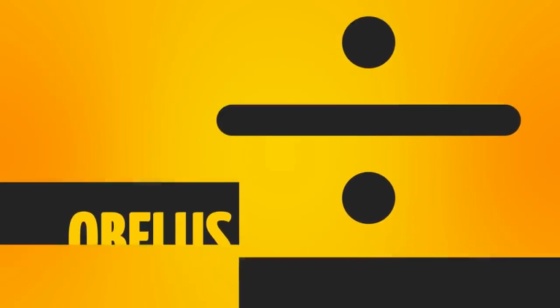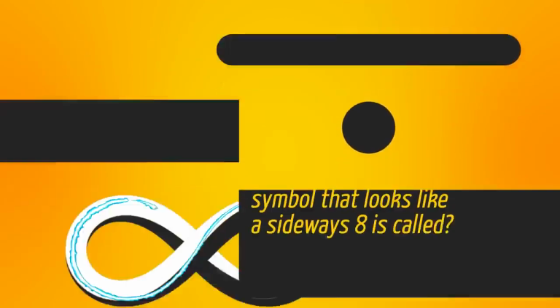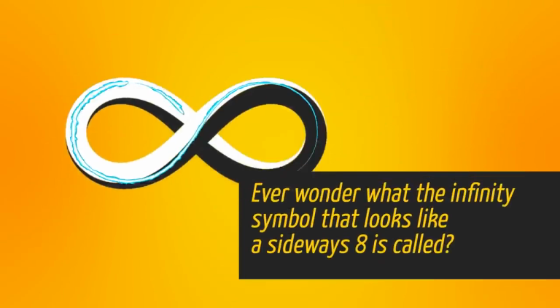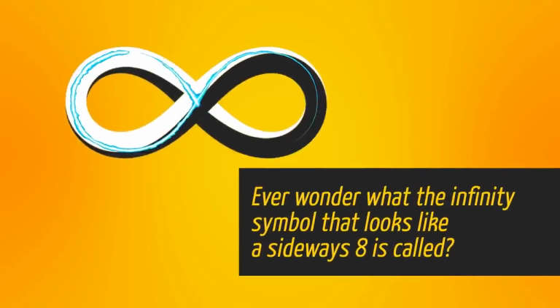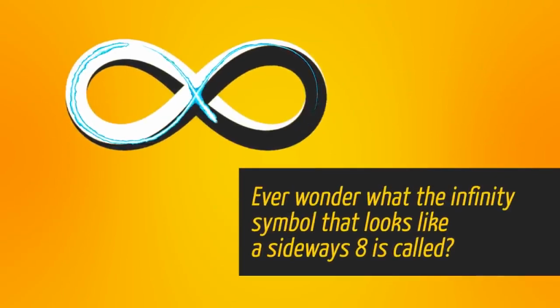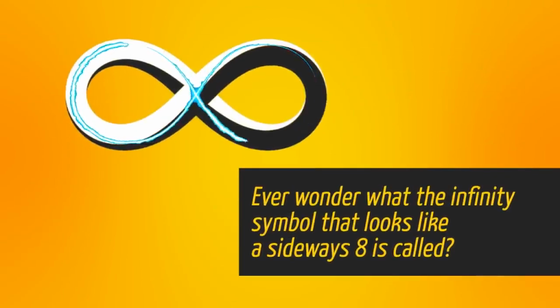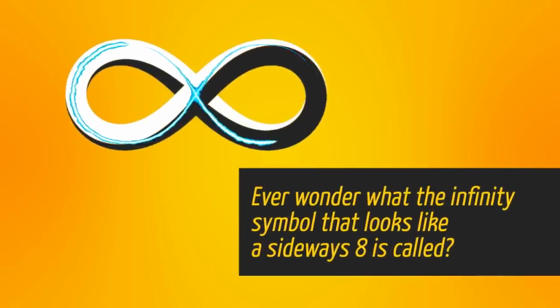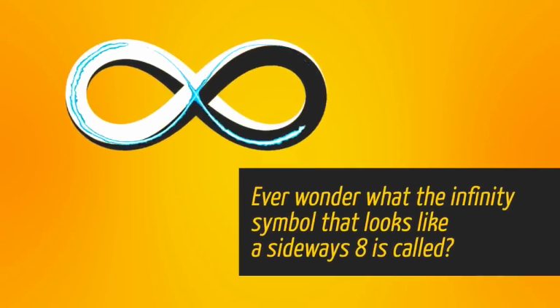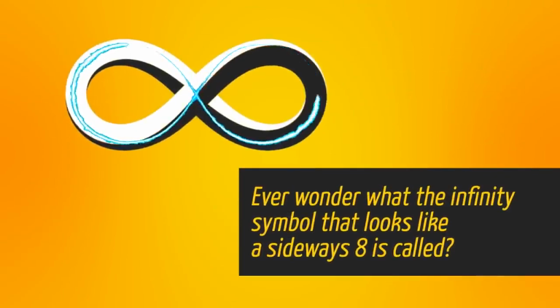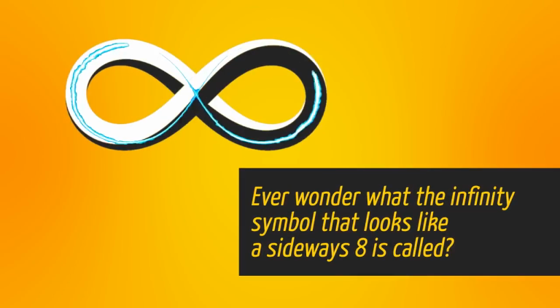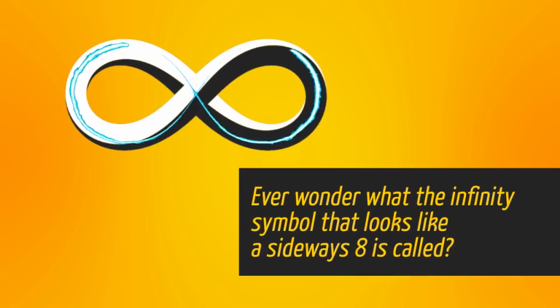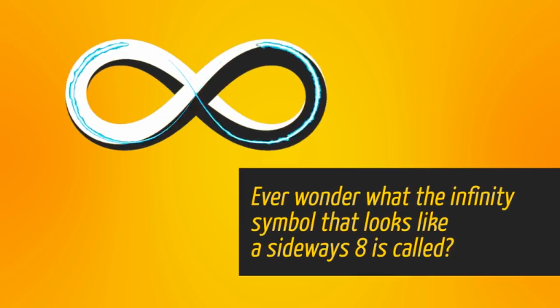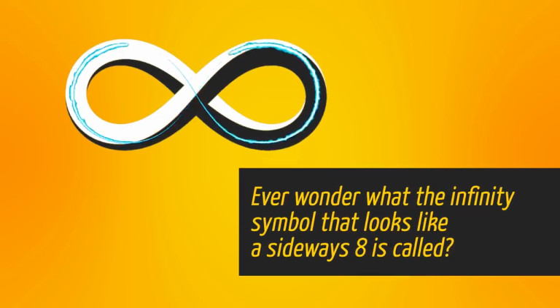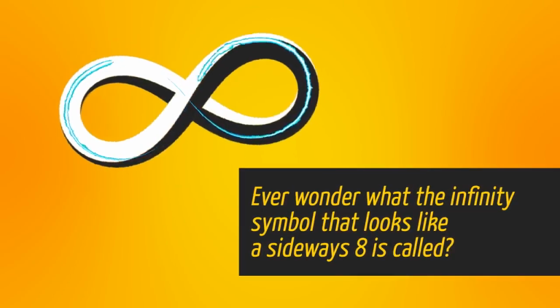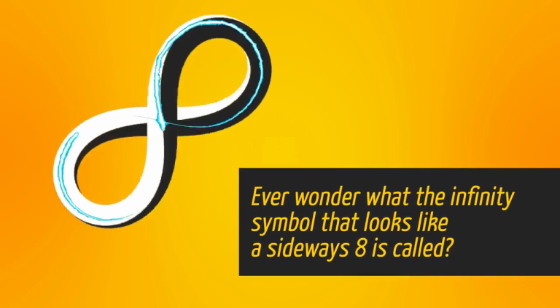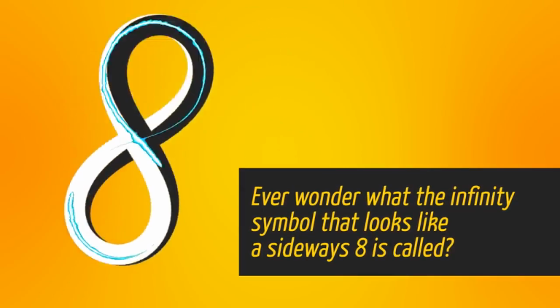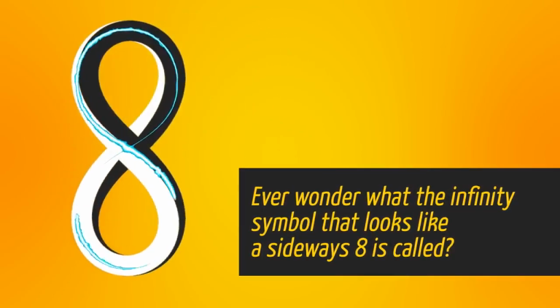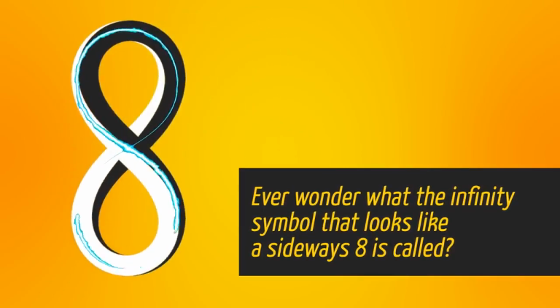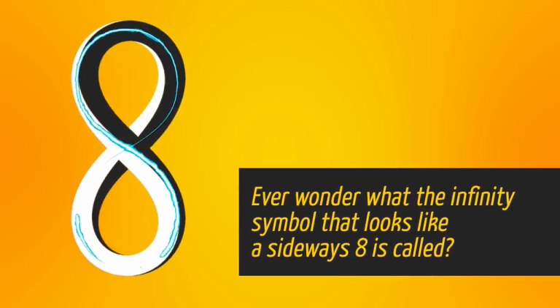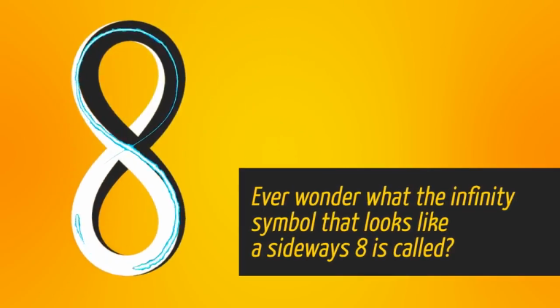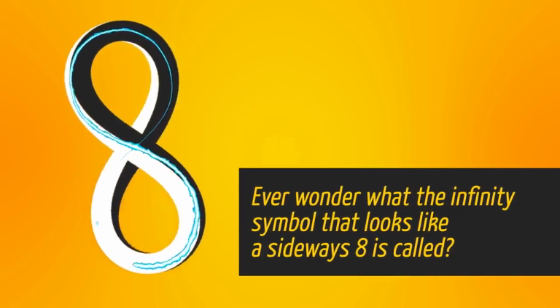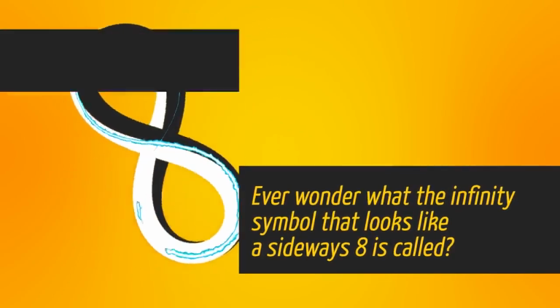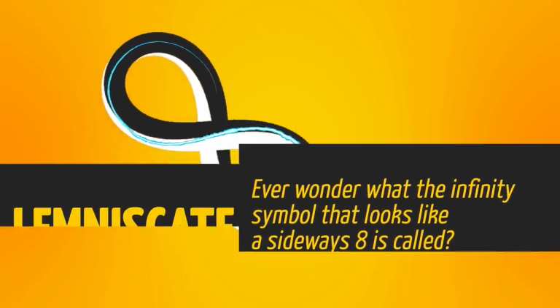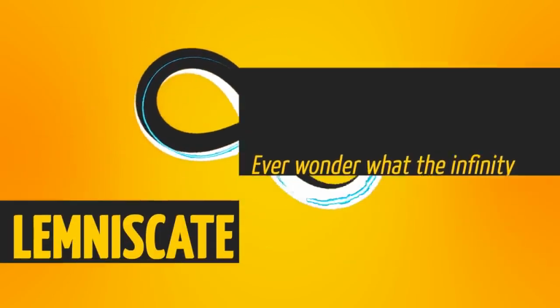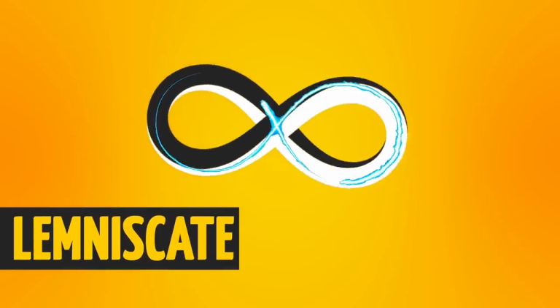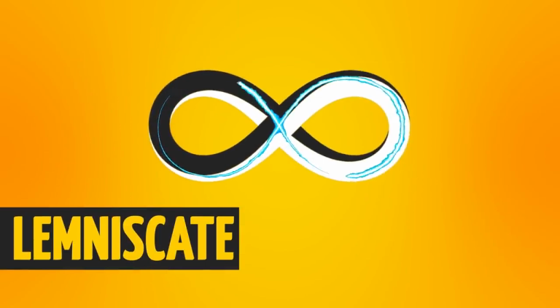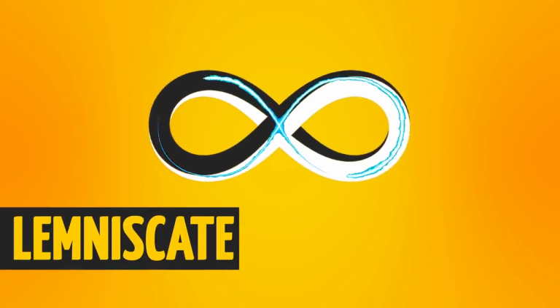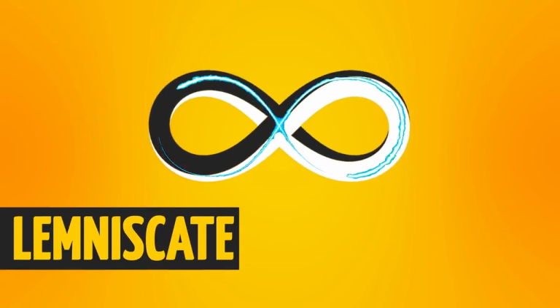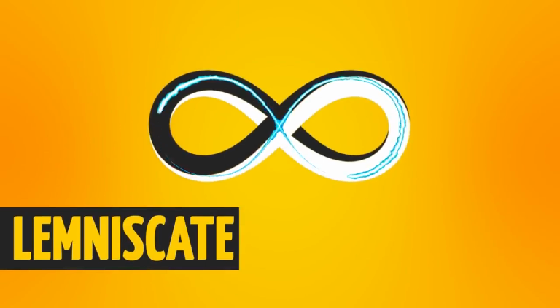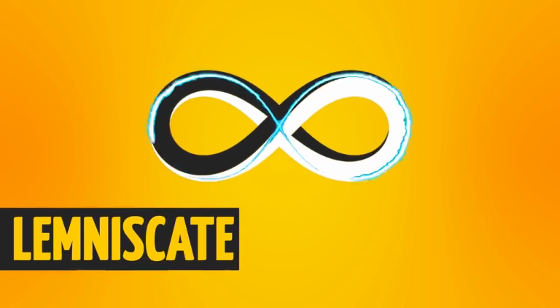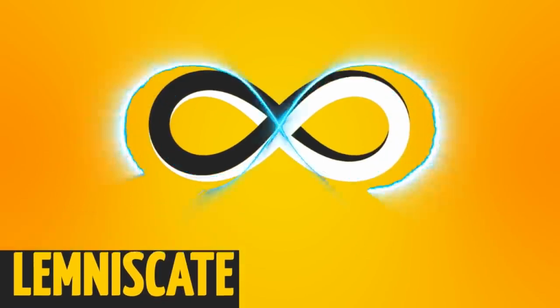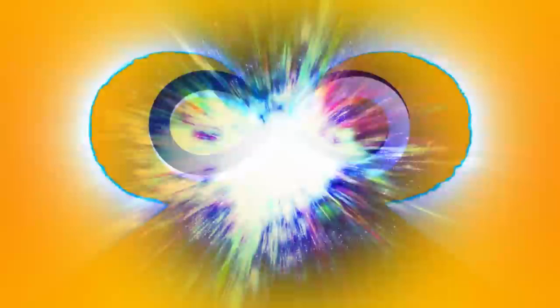Ever wonder what the infinity symbol that looks like a sideways figure-eight is called? It's a lemniscate. So there you go!